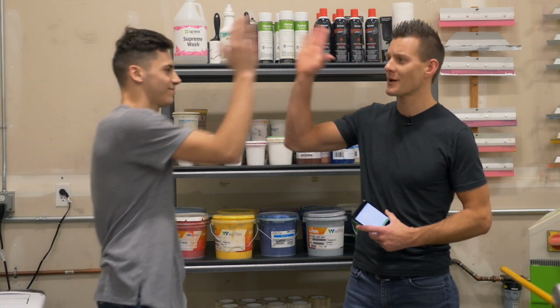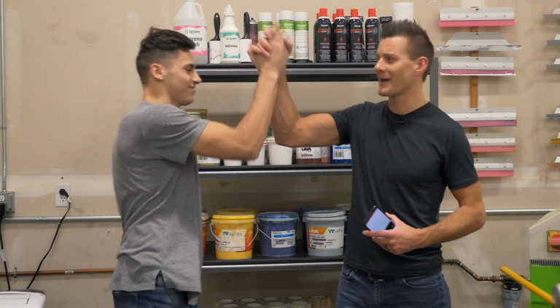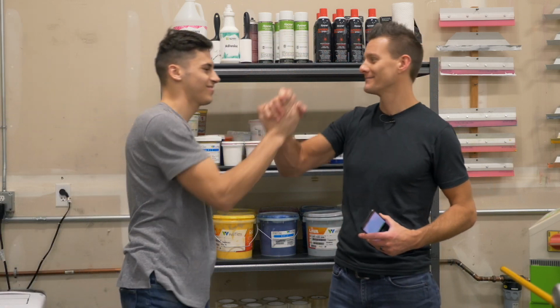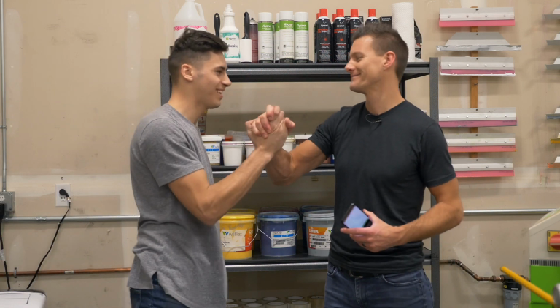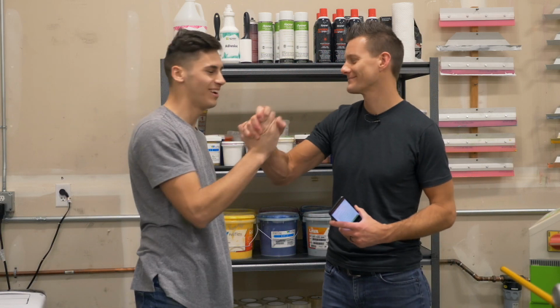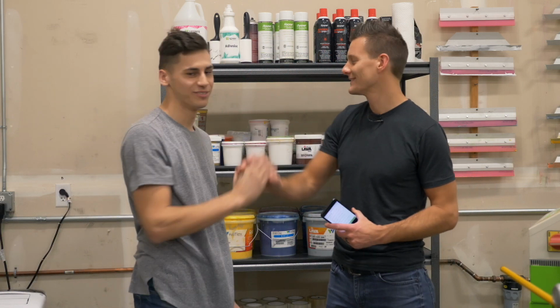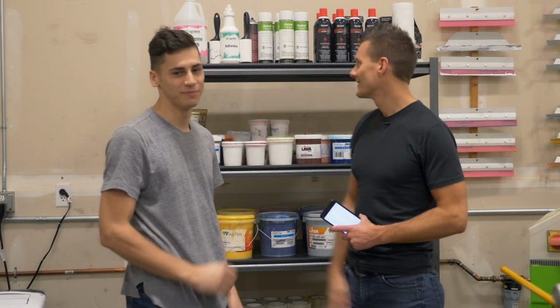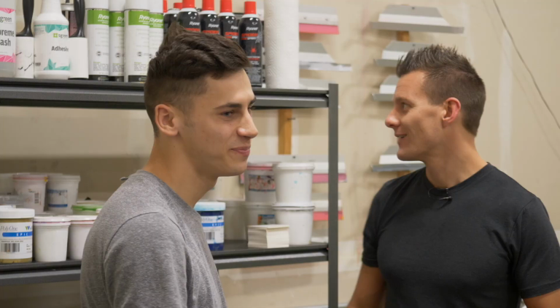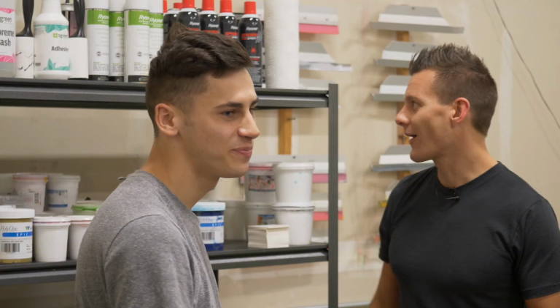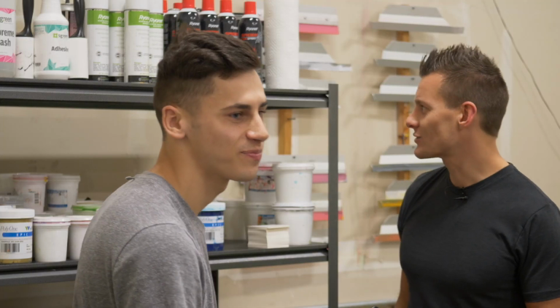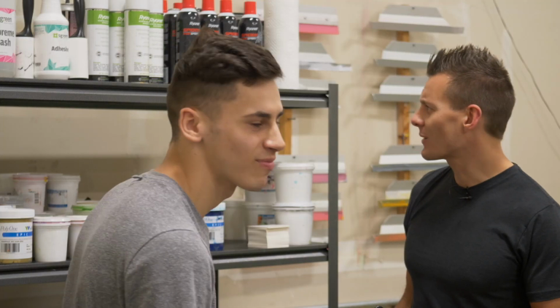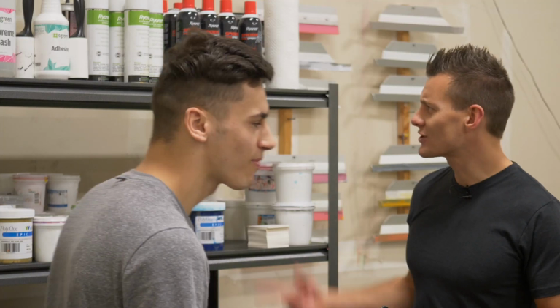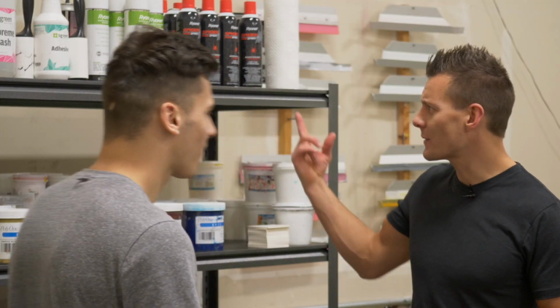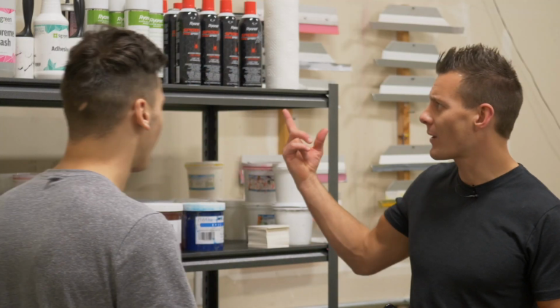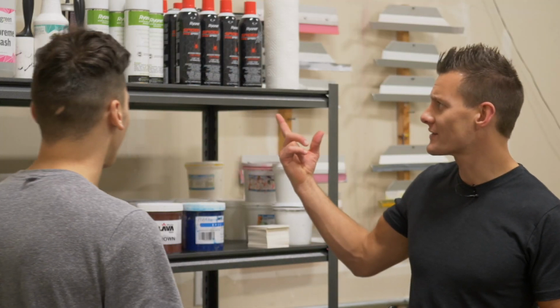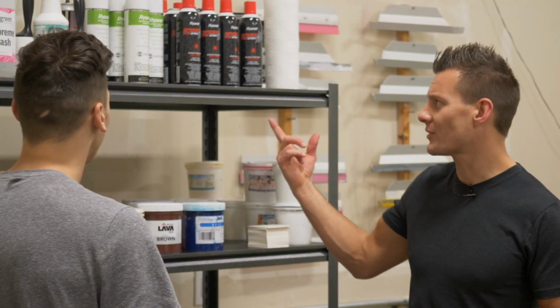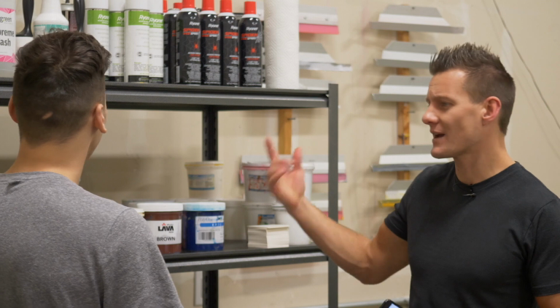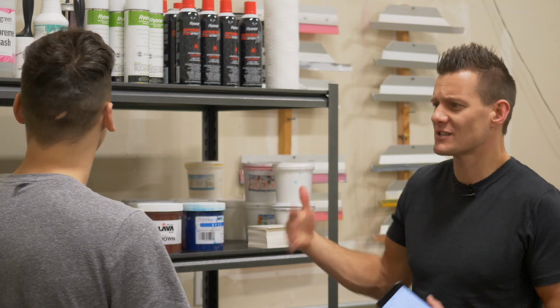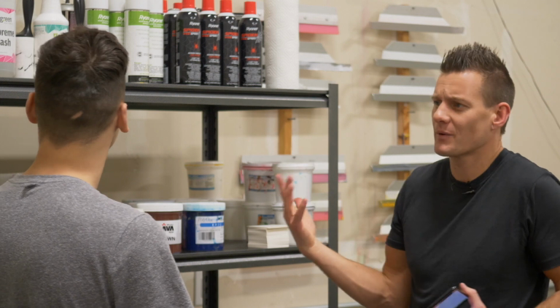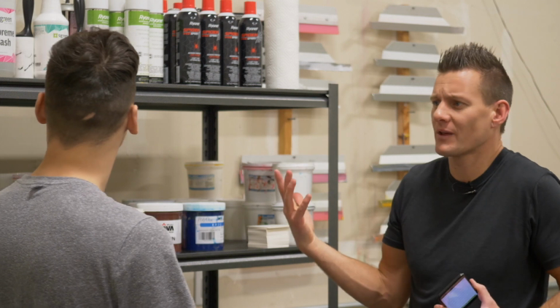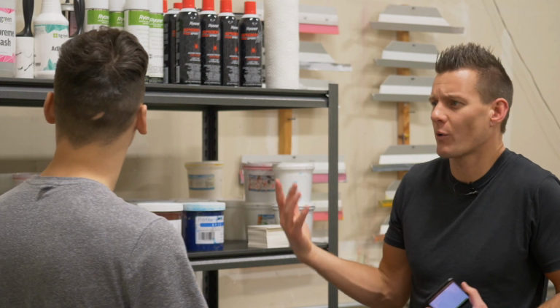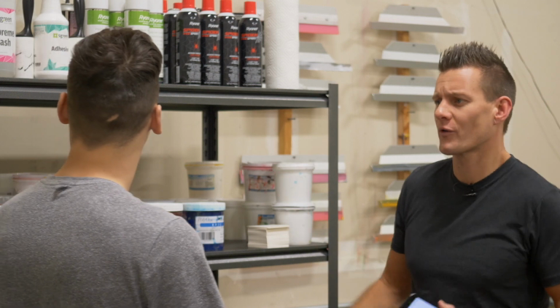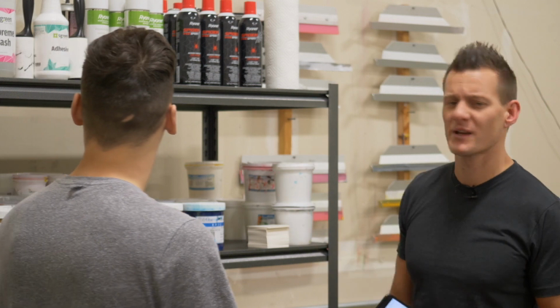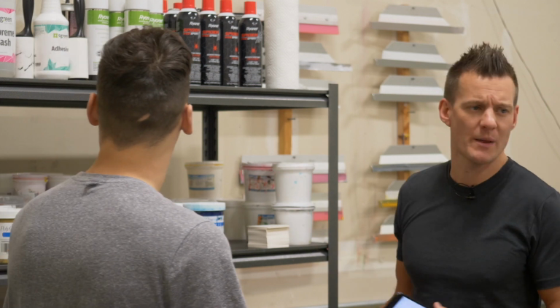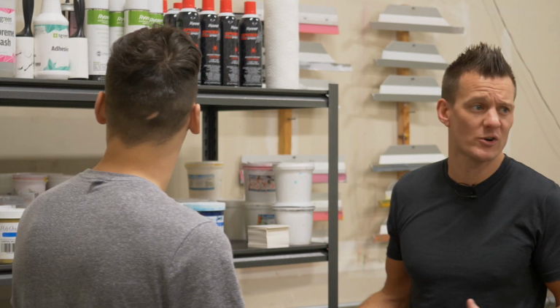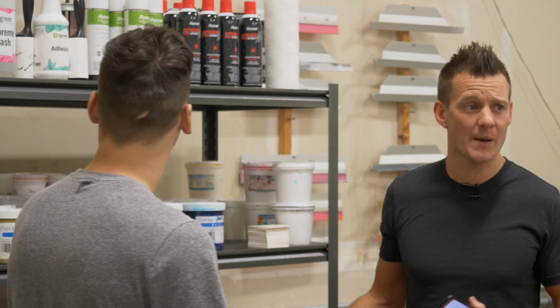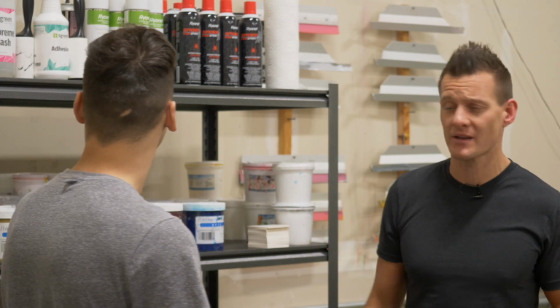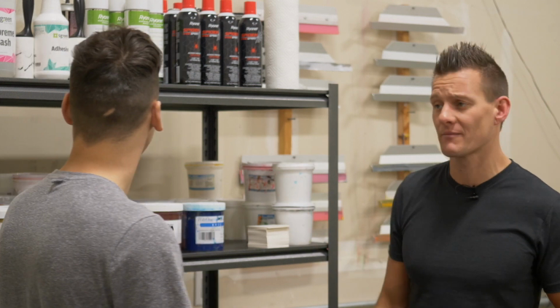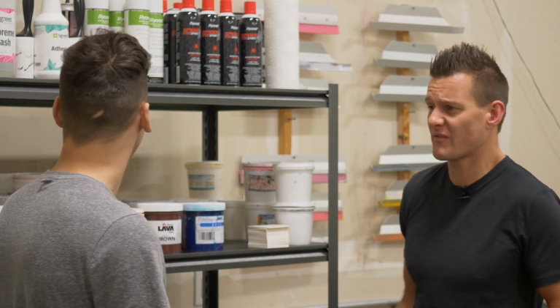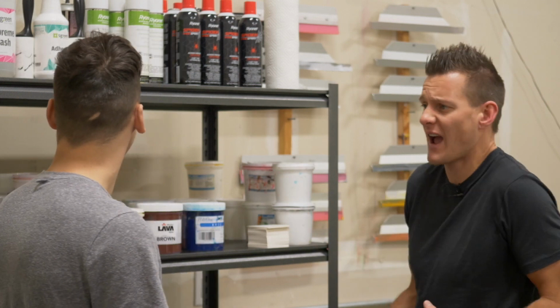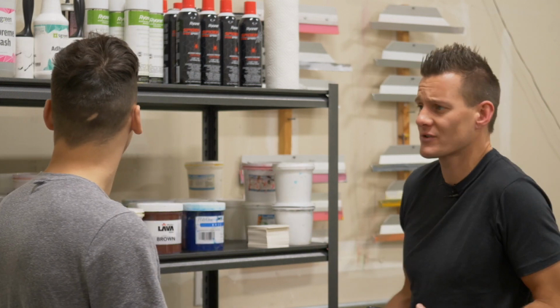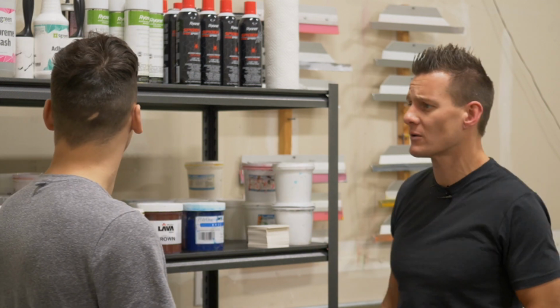What's up, Ben? Hey, Ryan. What's up? Alright, so you want to show me what supplies you typically order from us? Maybe your top five or so?